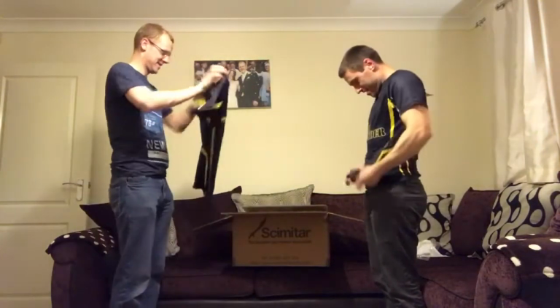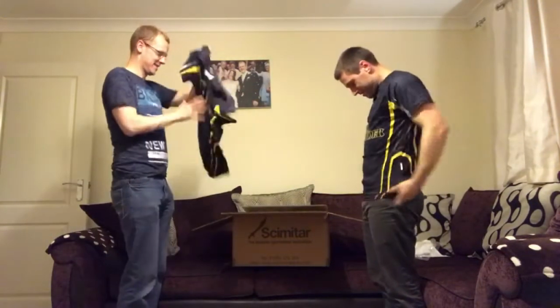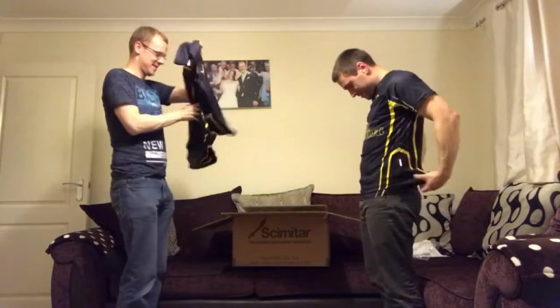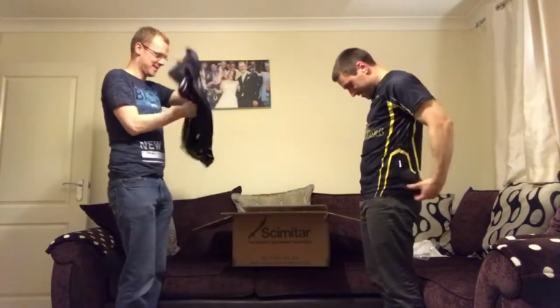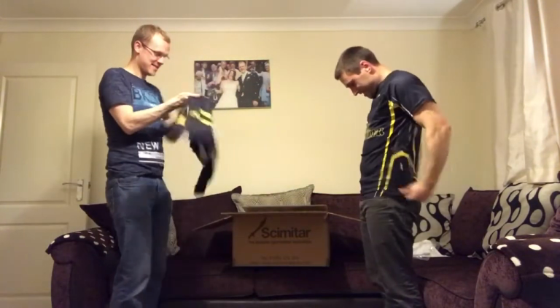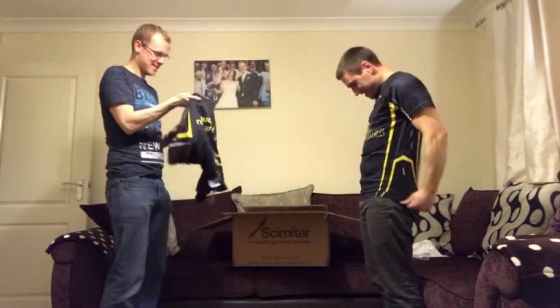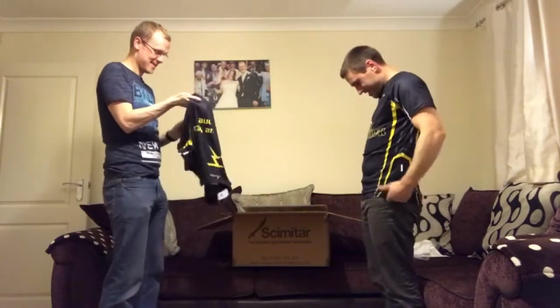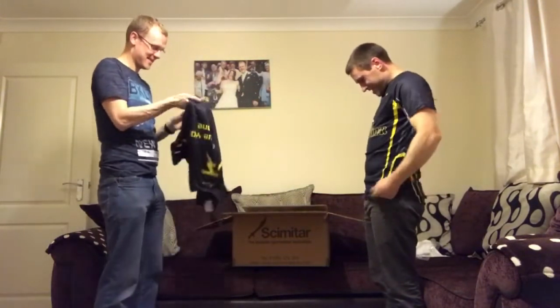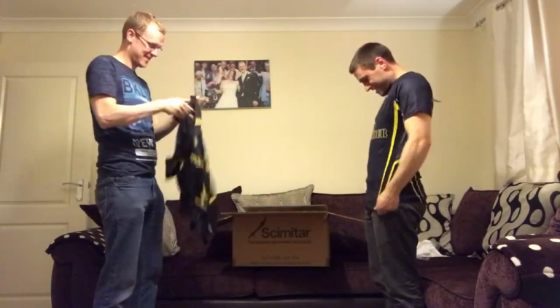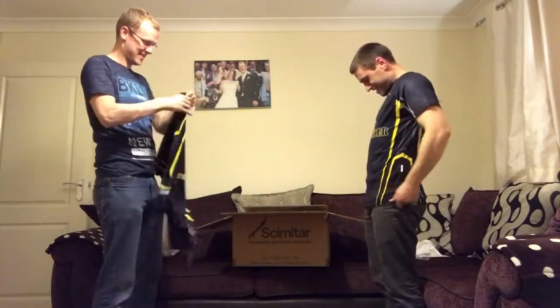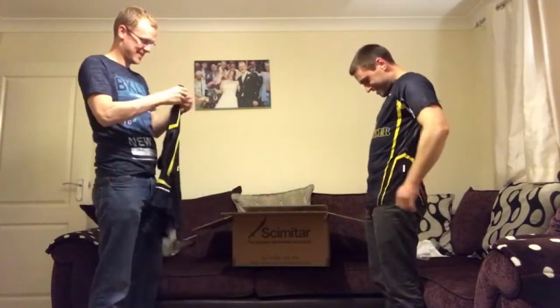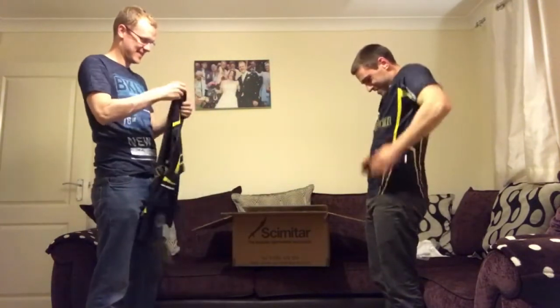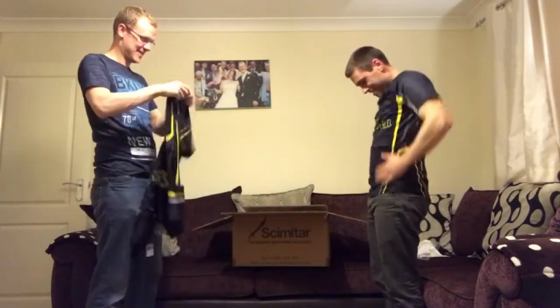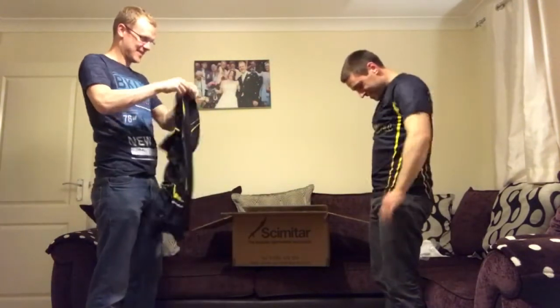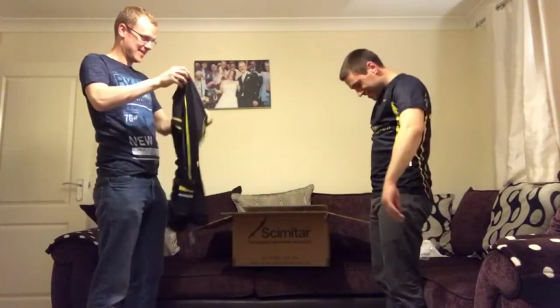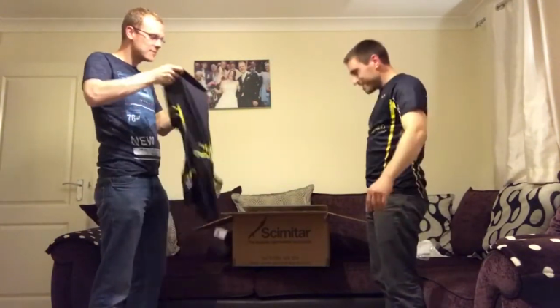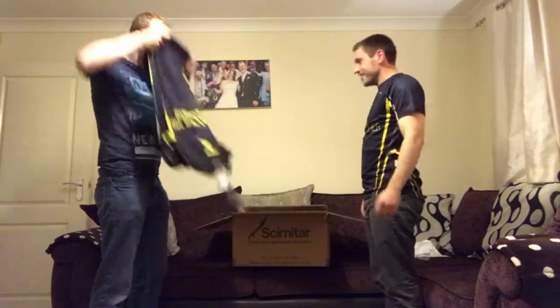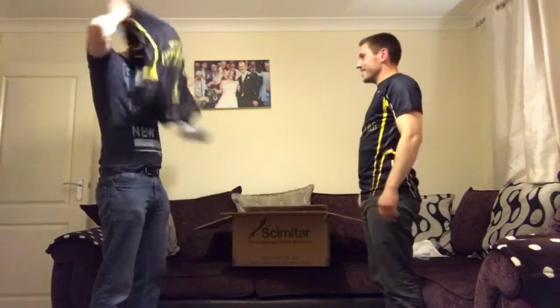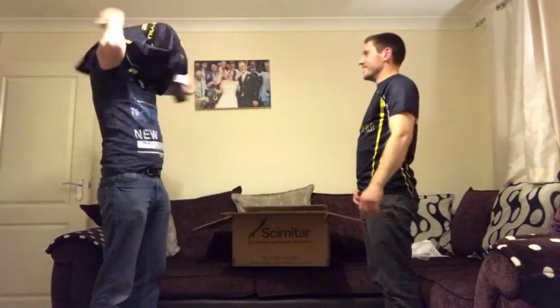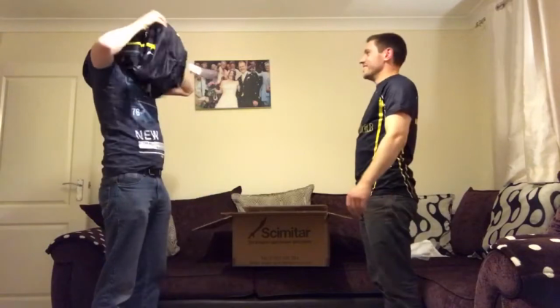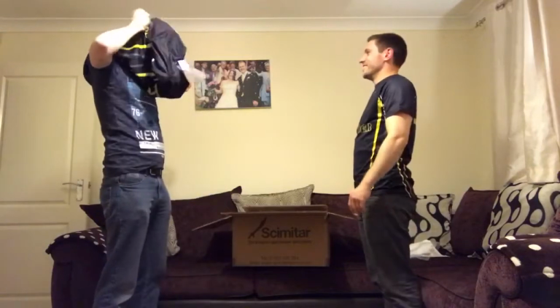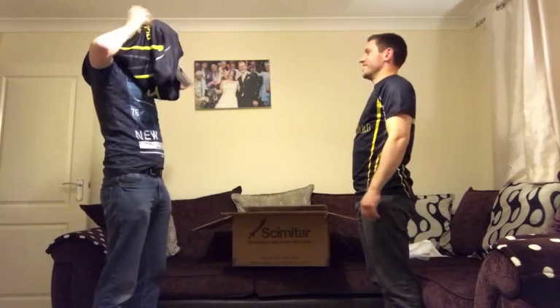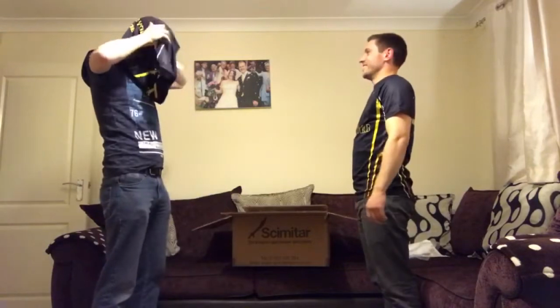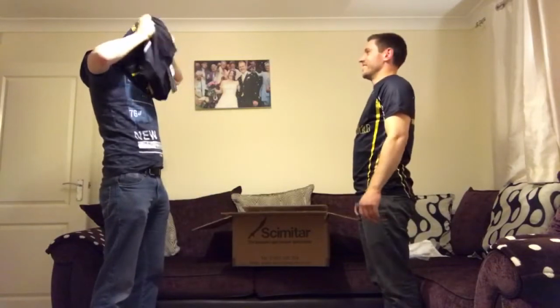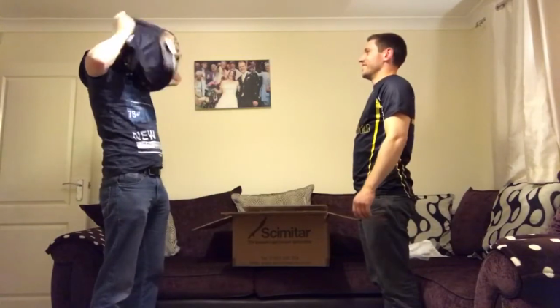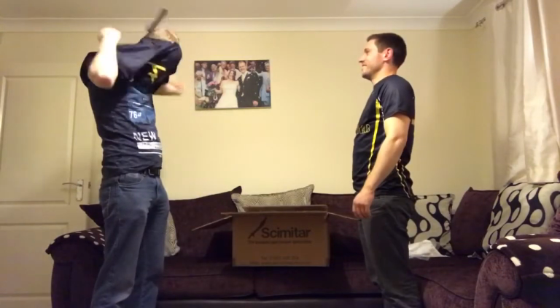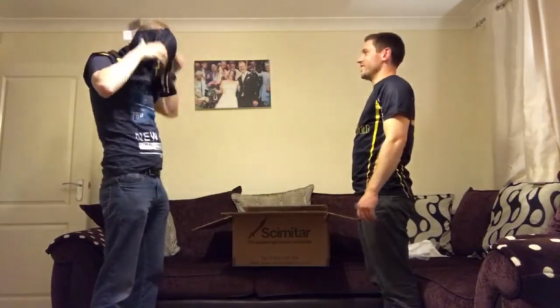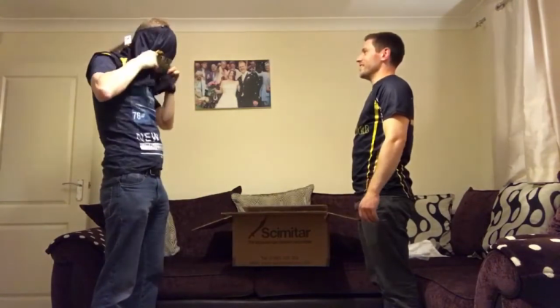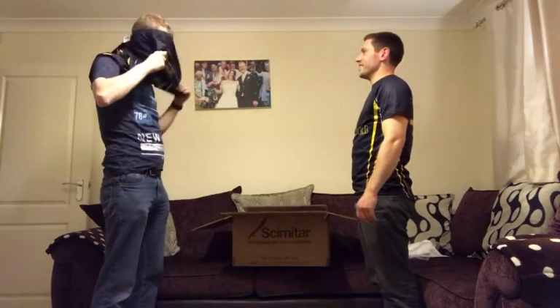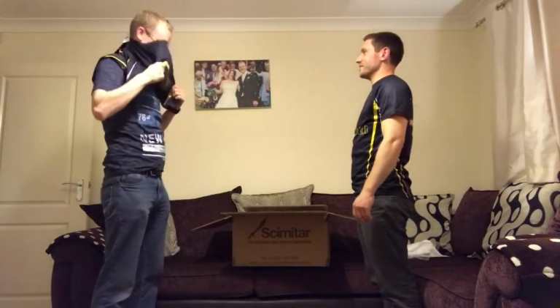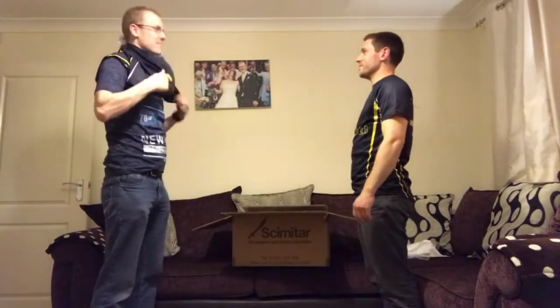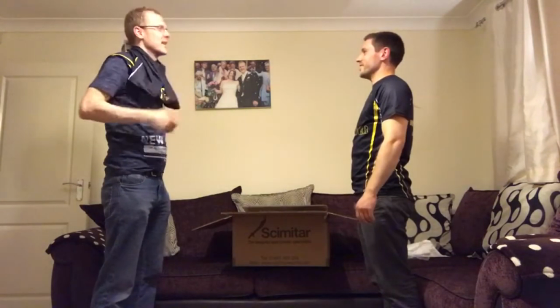What are you doing at? You didn't get small, did you?